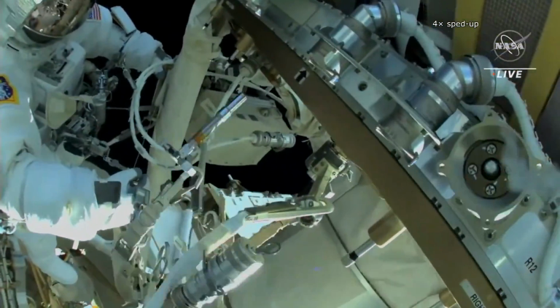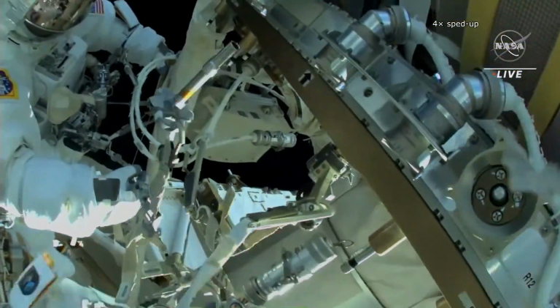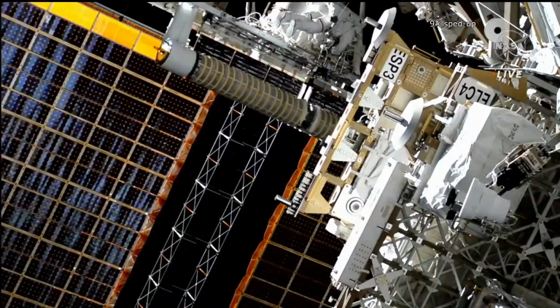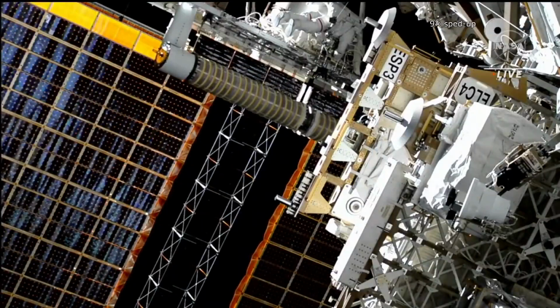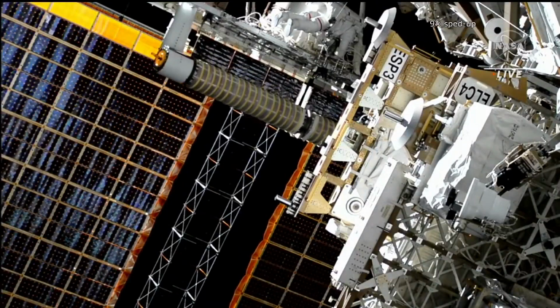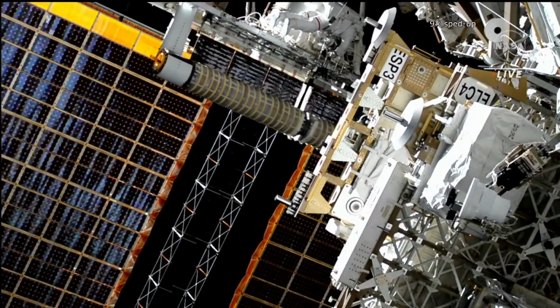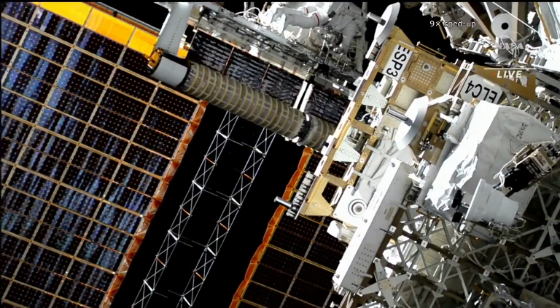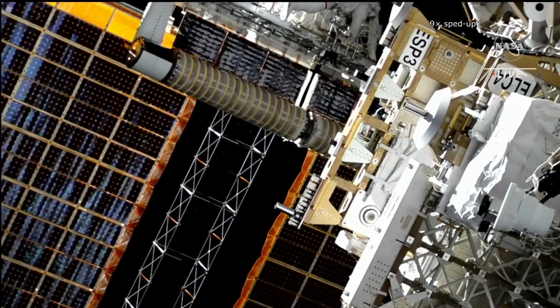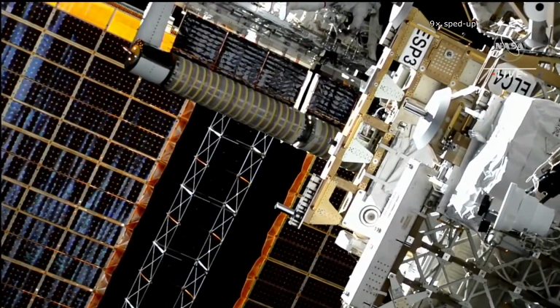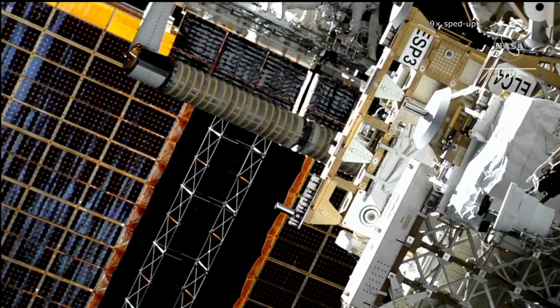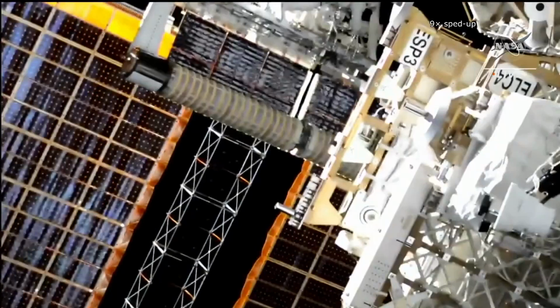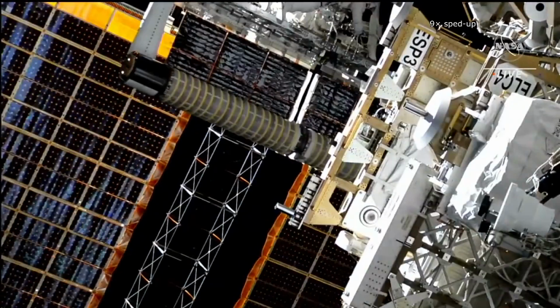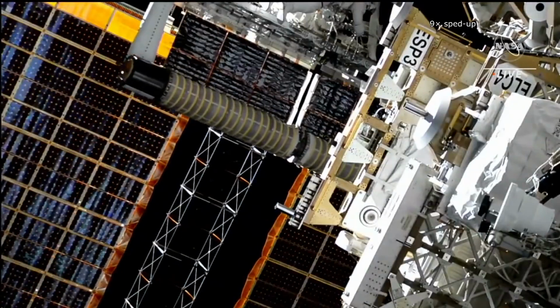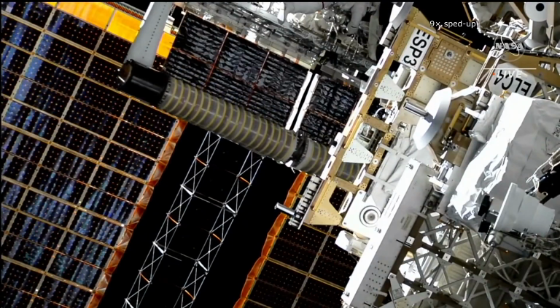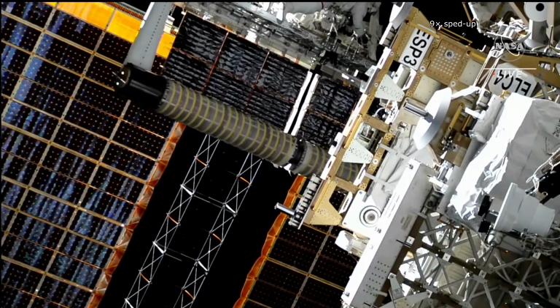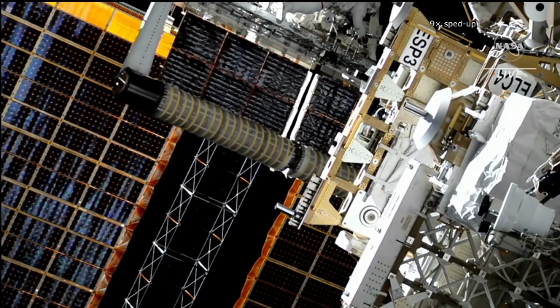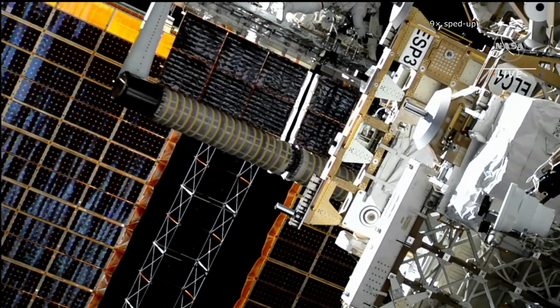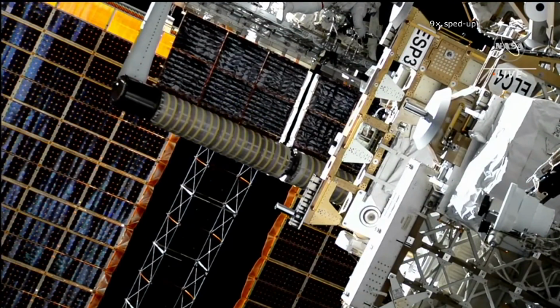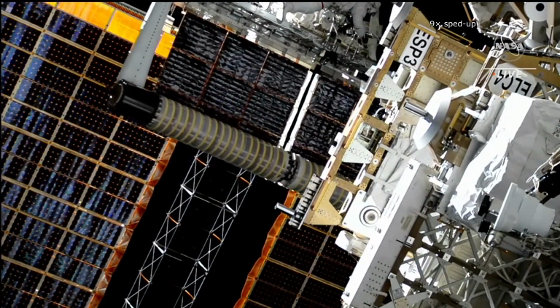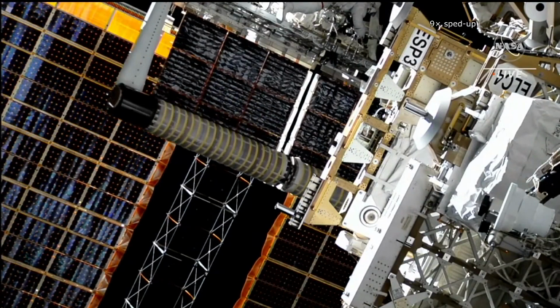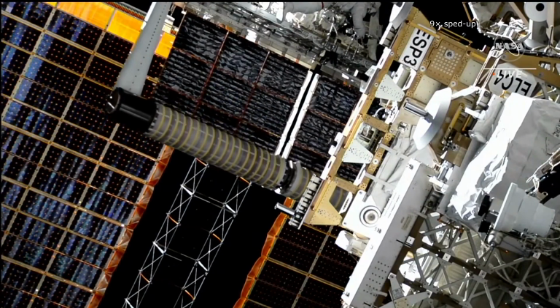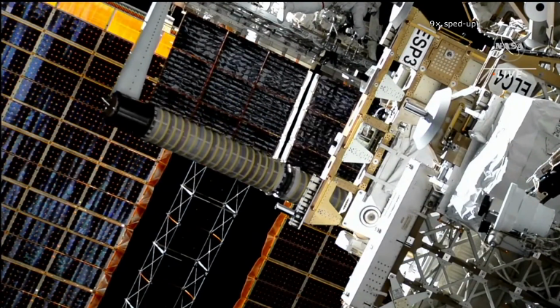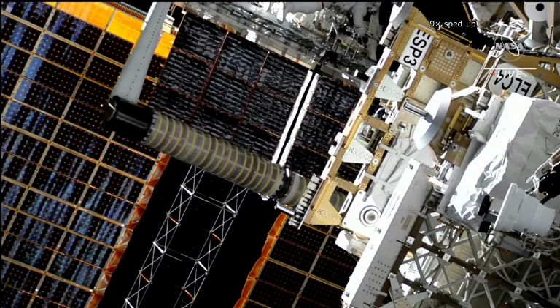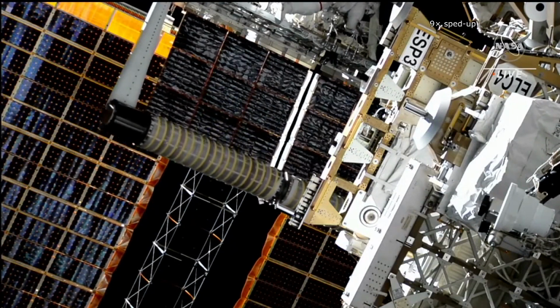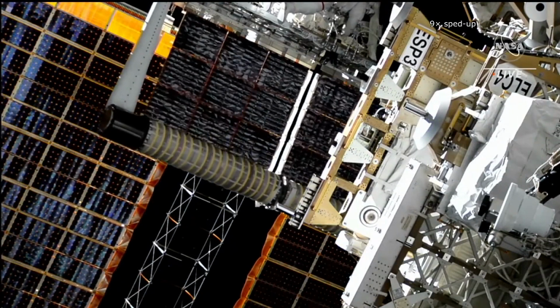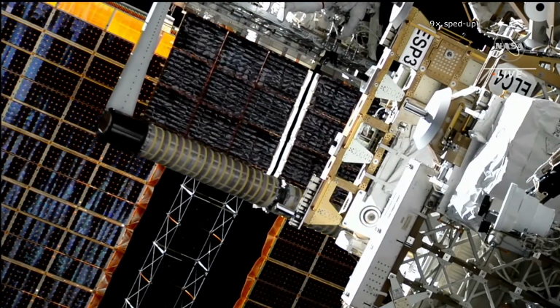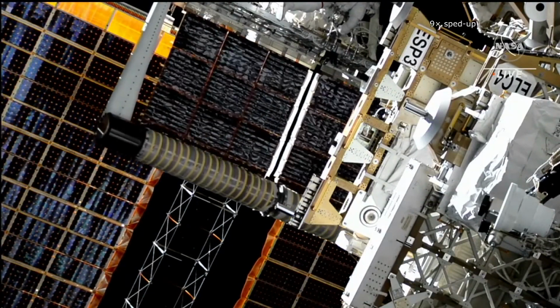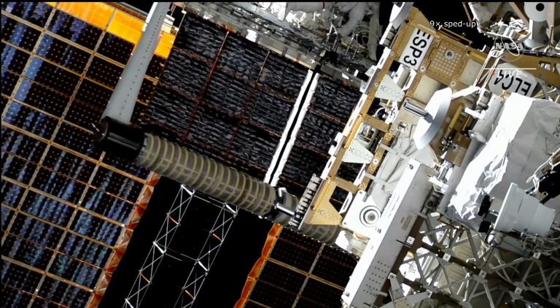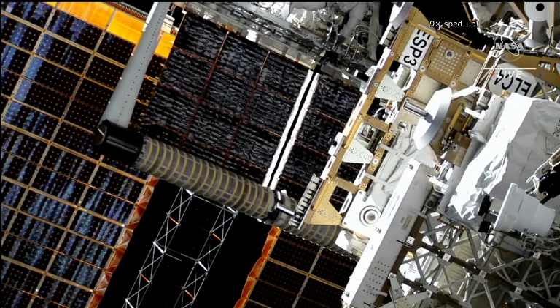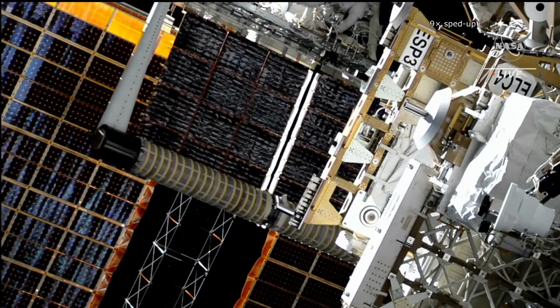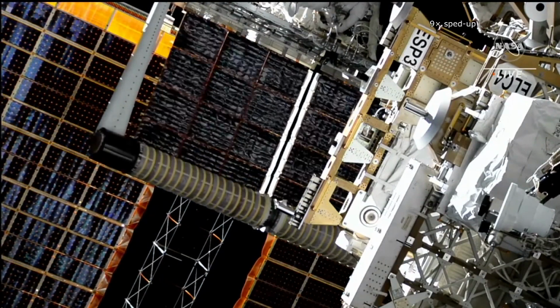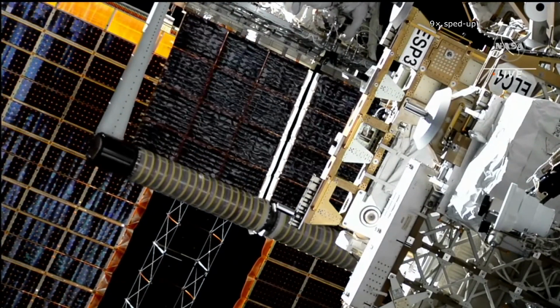The installation went flawlessly, so the panel was slowly unfolded.